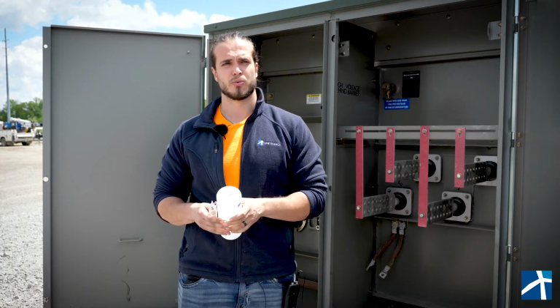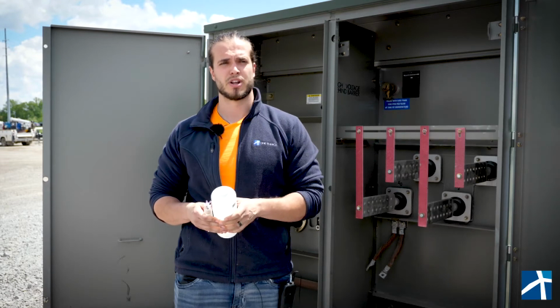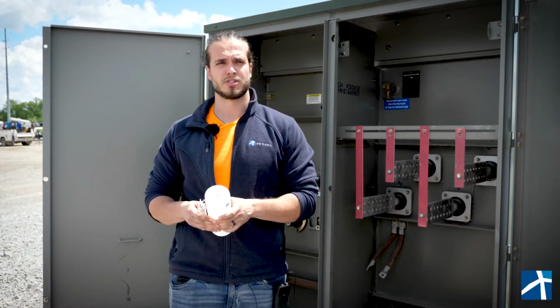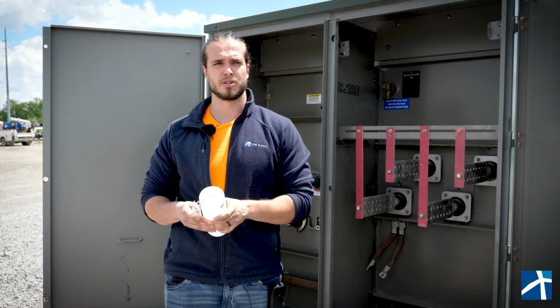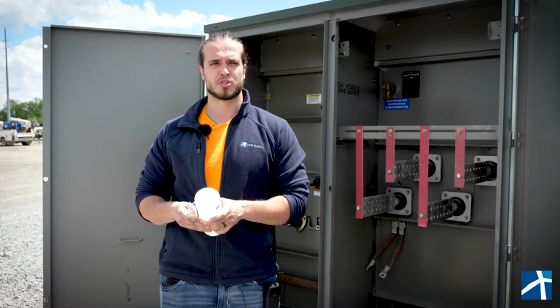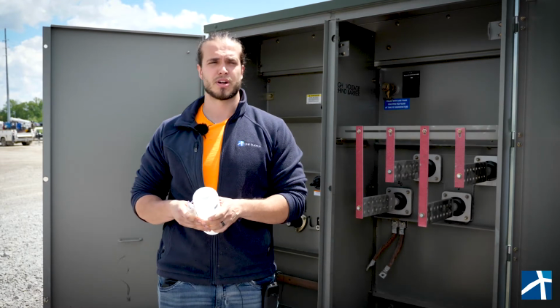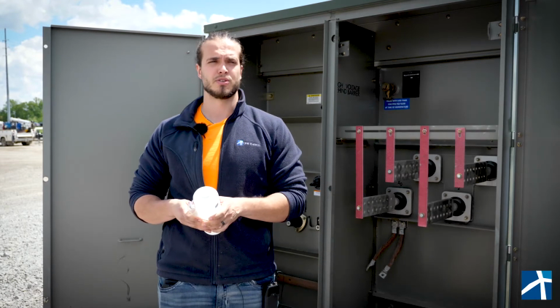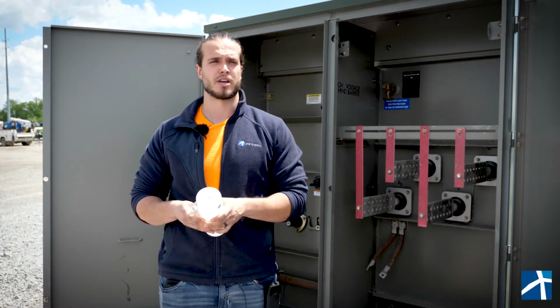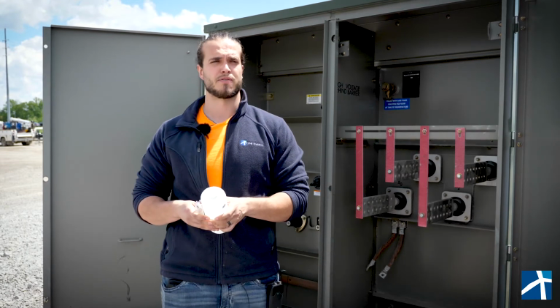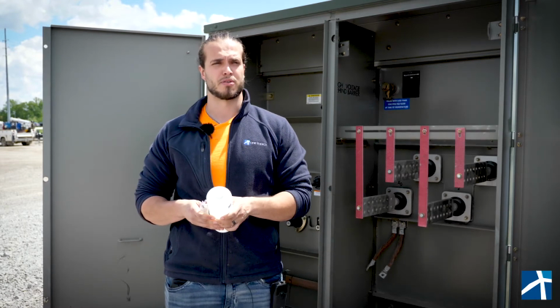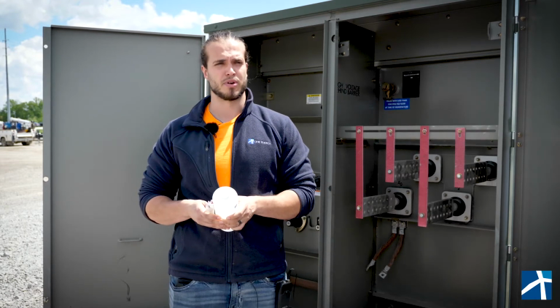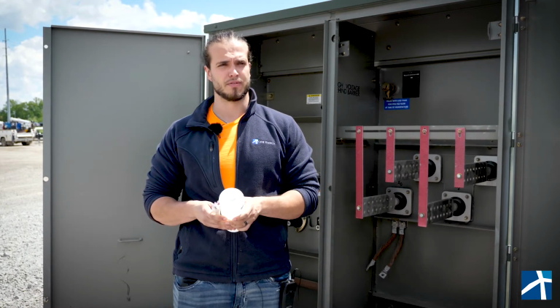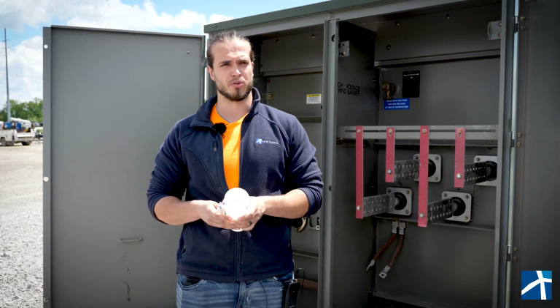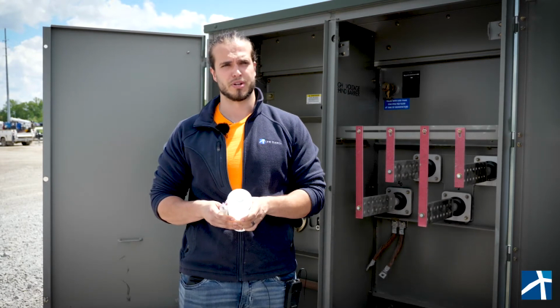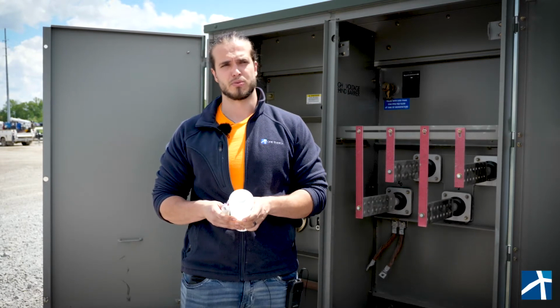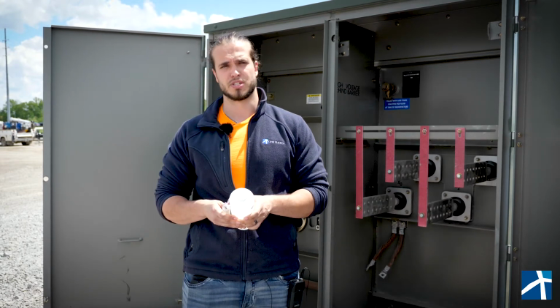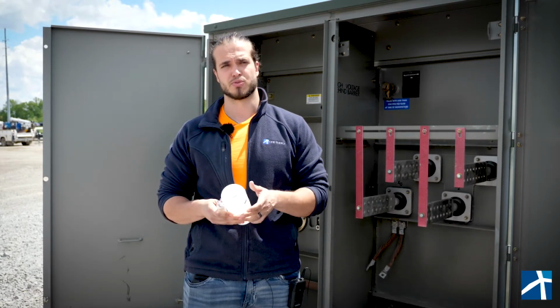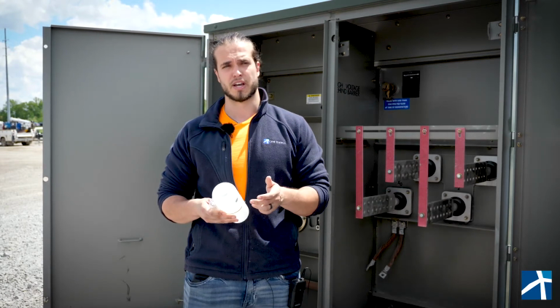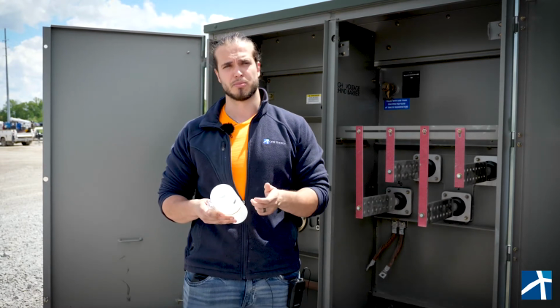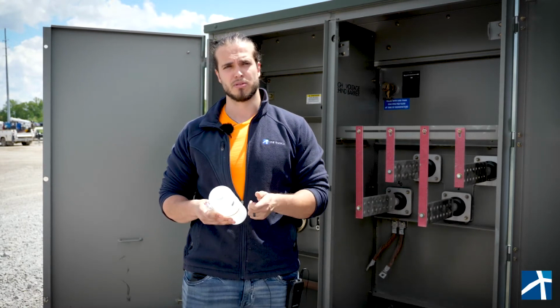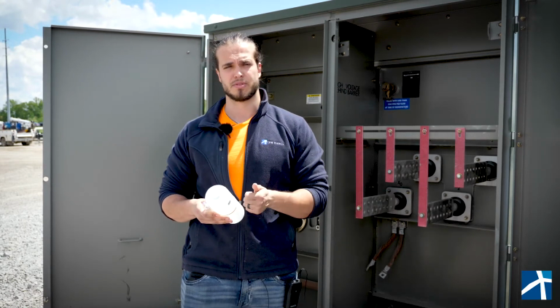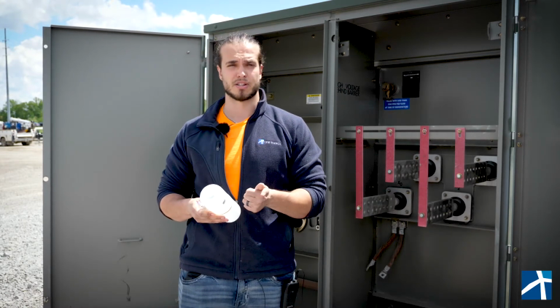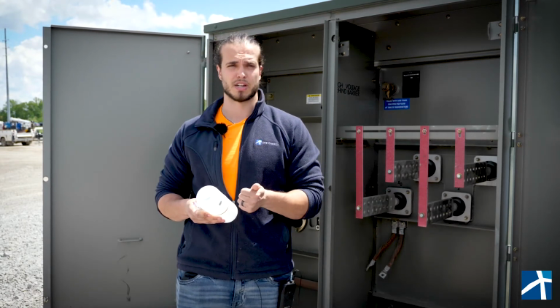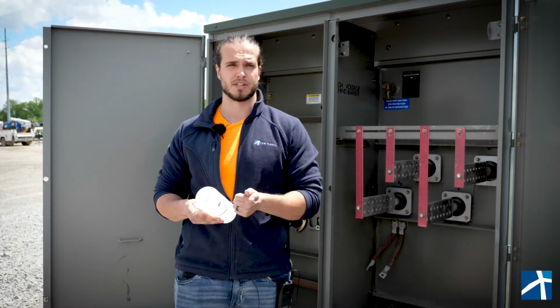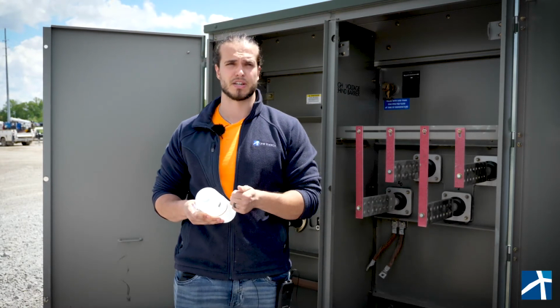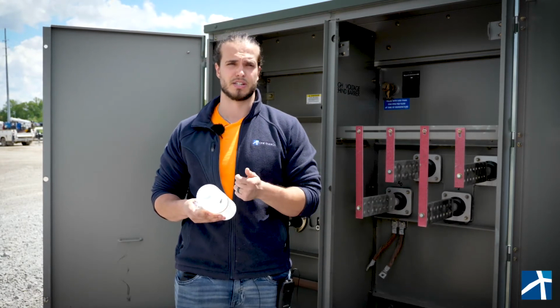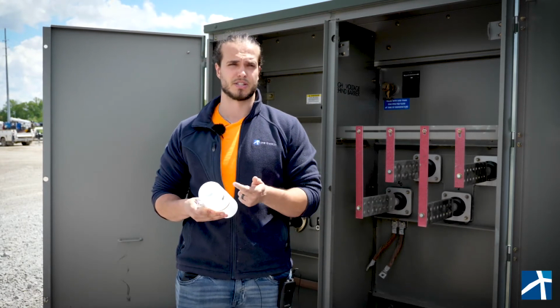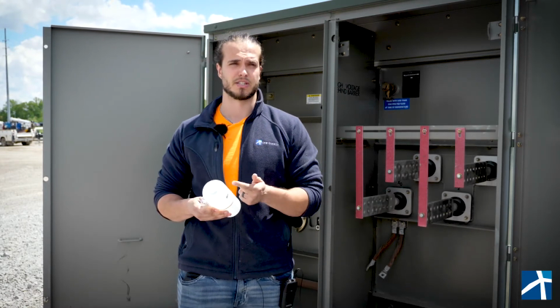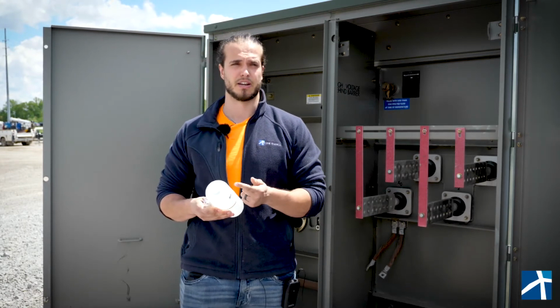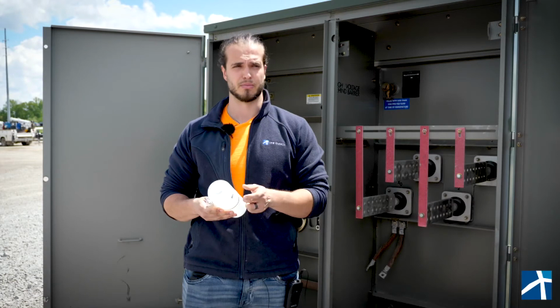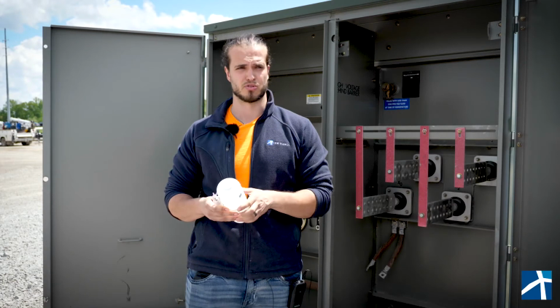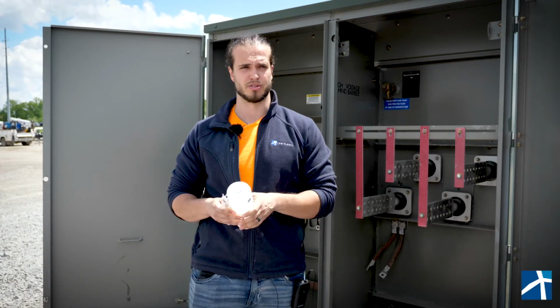At One Energy, we try to use FR3 fluid, which is recyclable, non-toxic, and doesn't contain any petroleum.